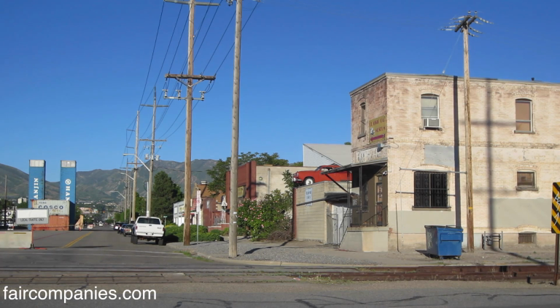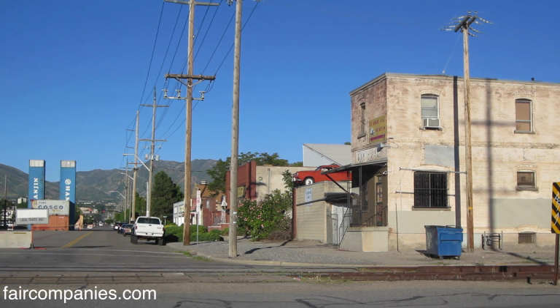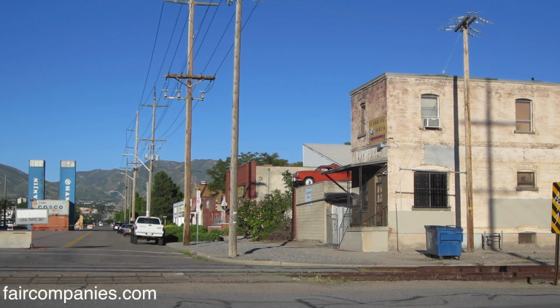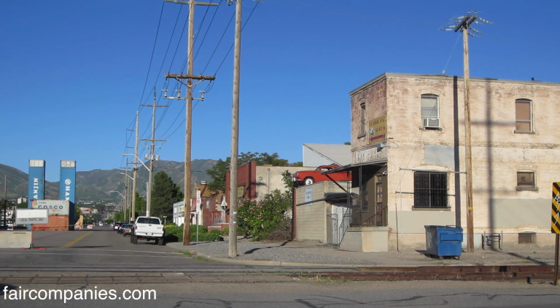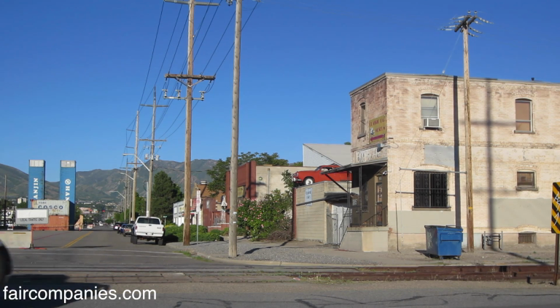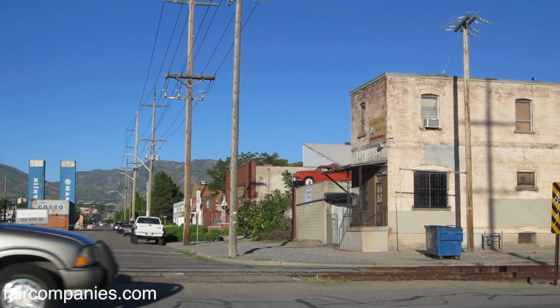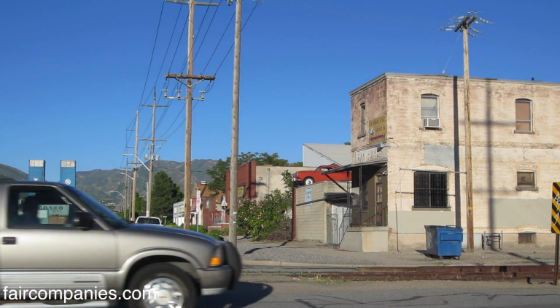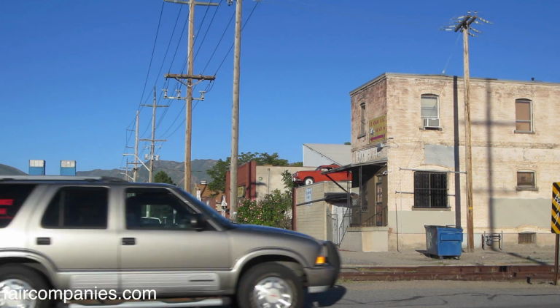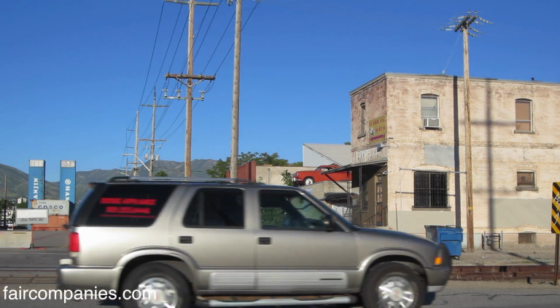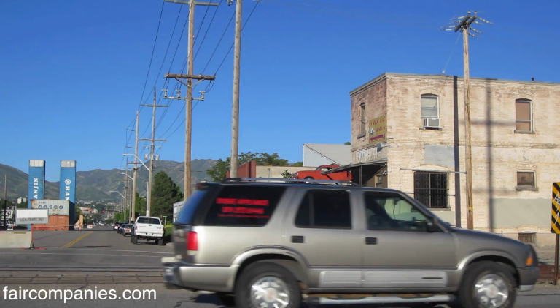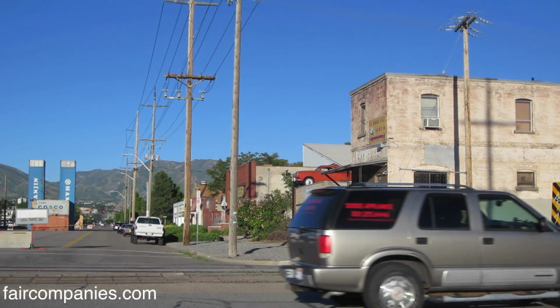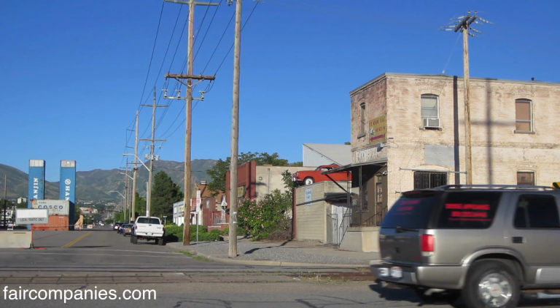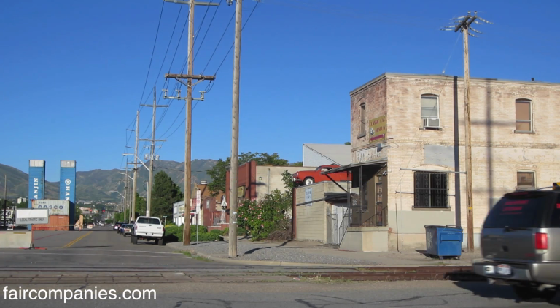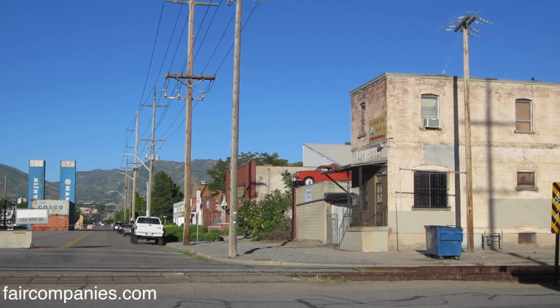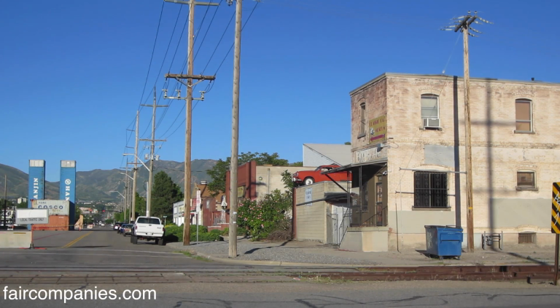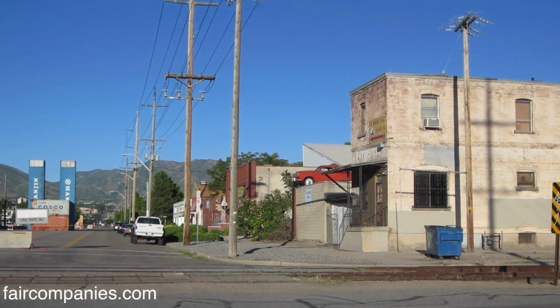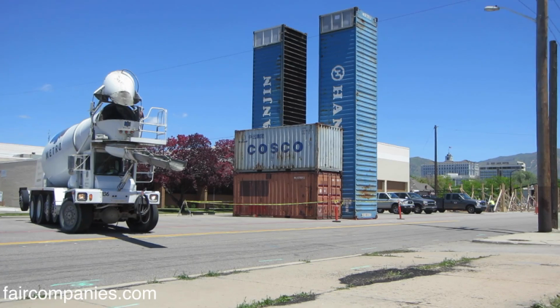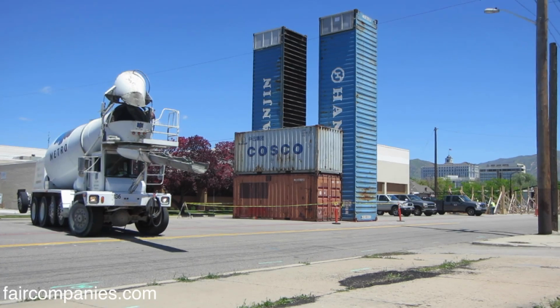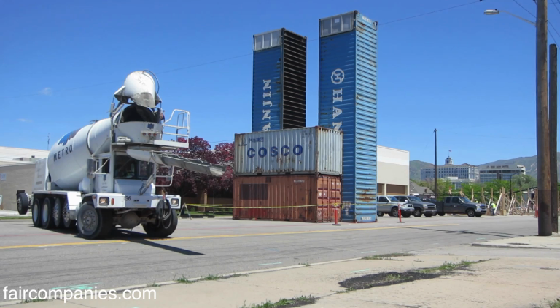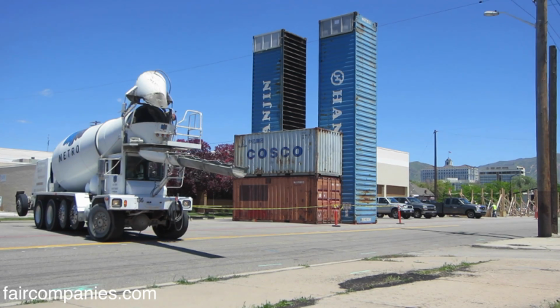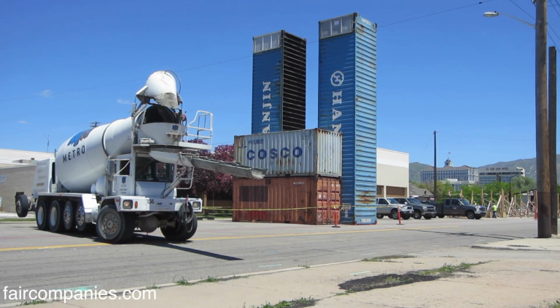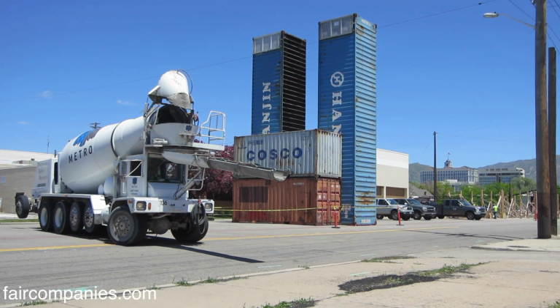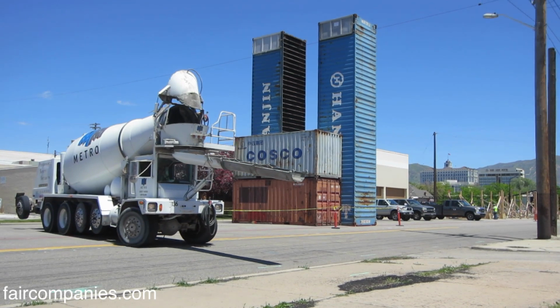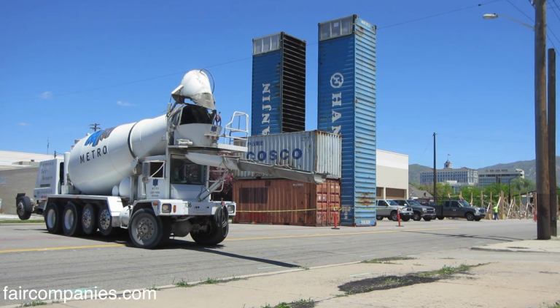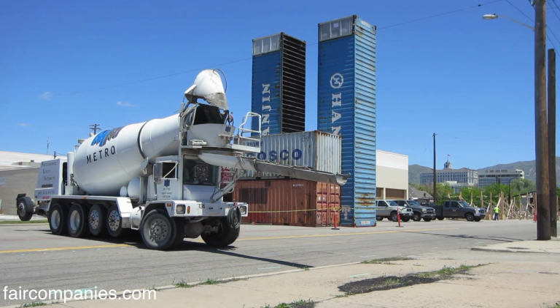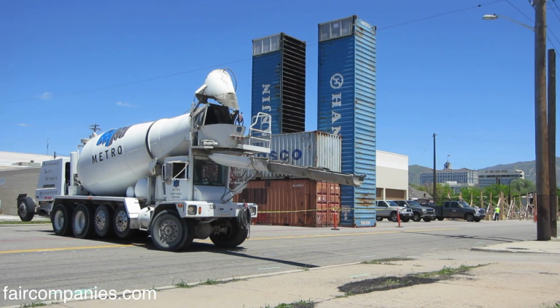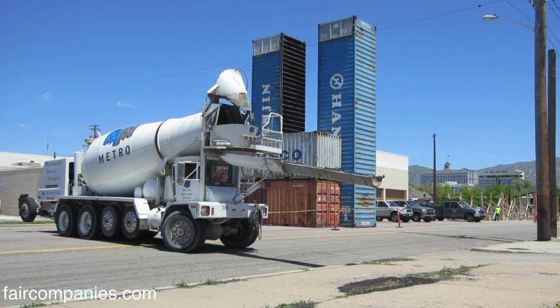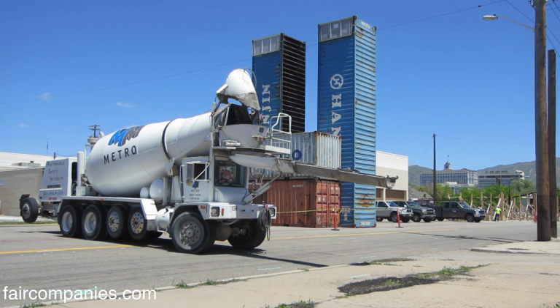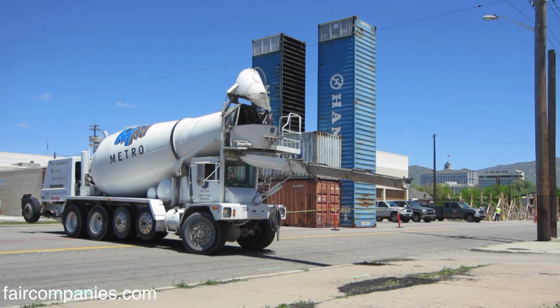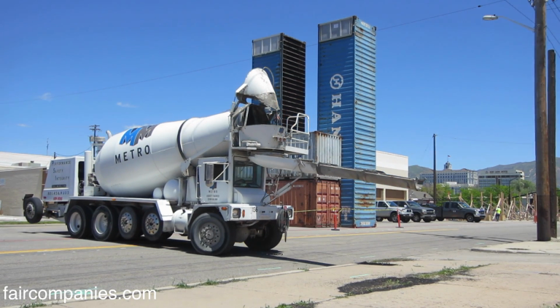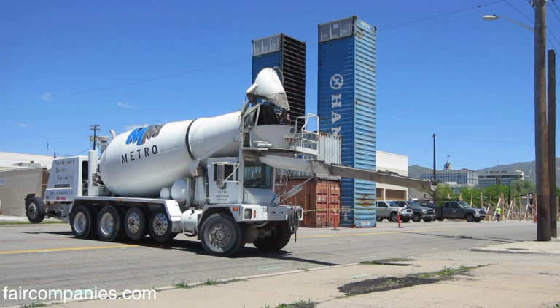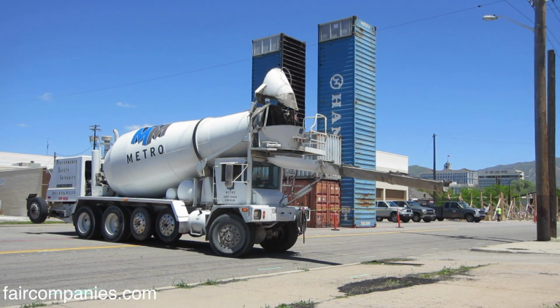What we want to do is highlight those assets and add value, because all a neighborhood wants to be is a thriving version of what it already is.